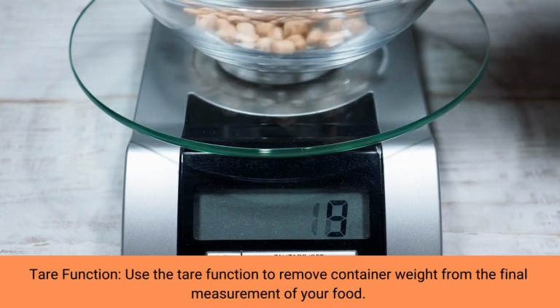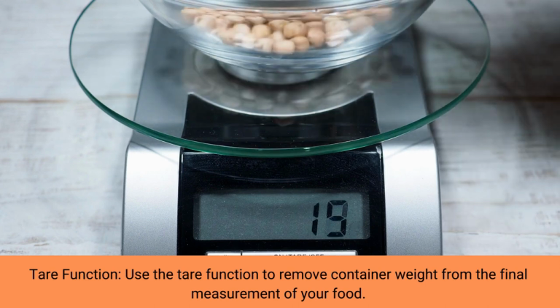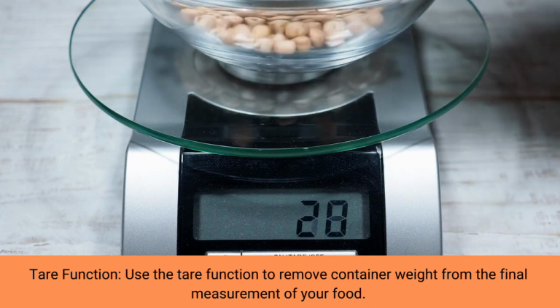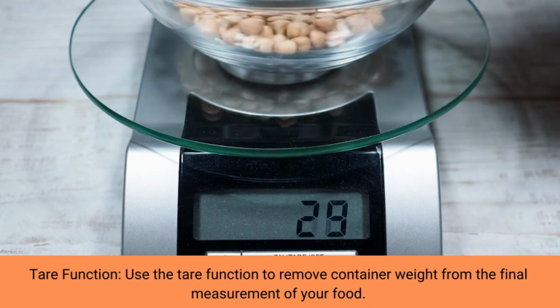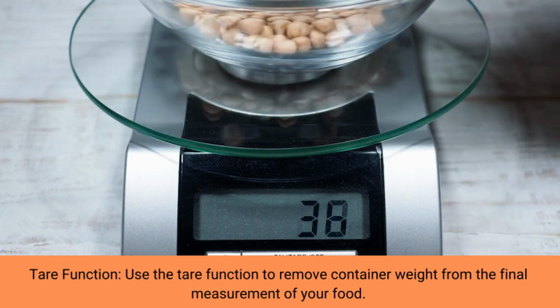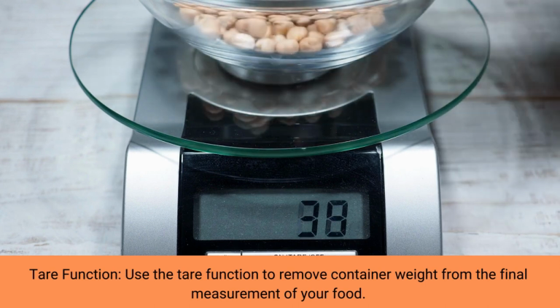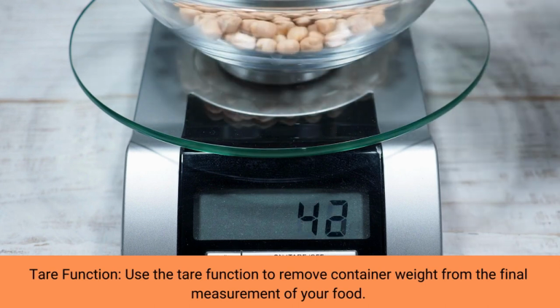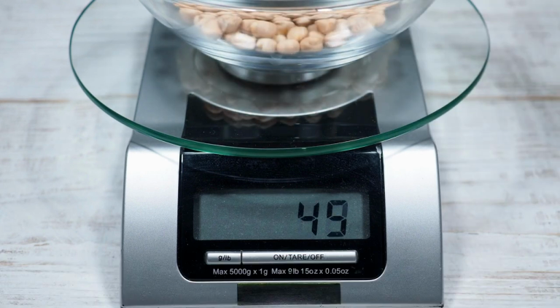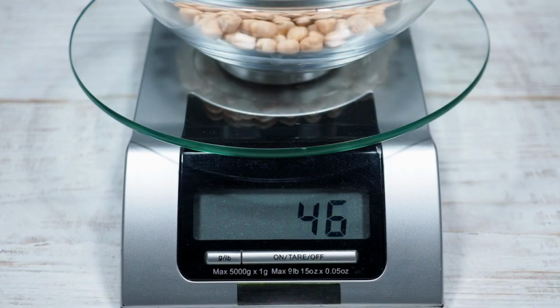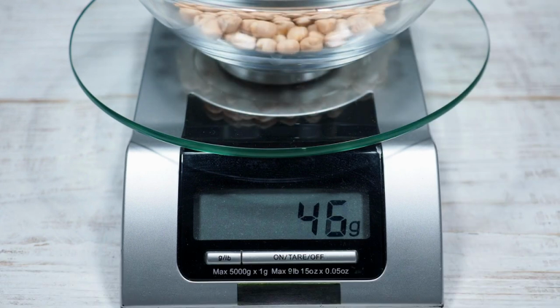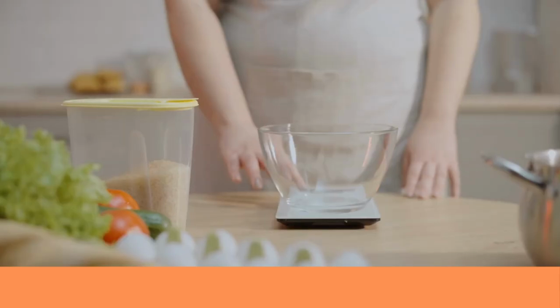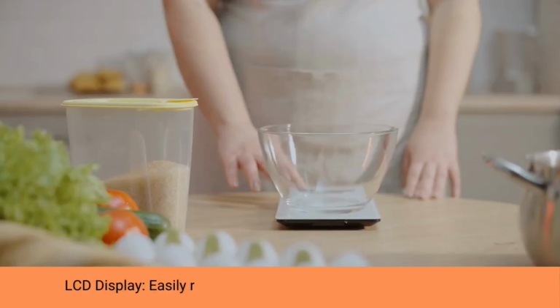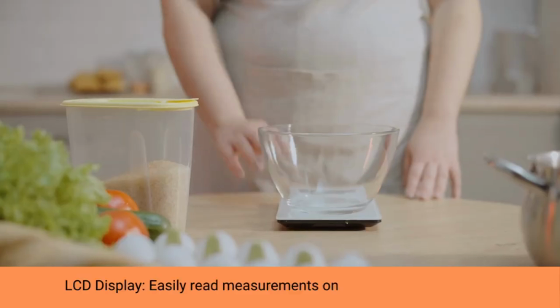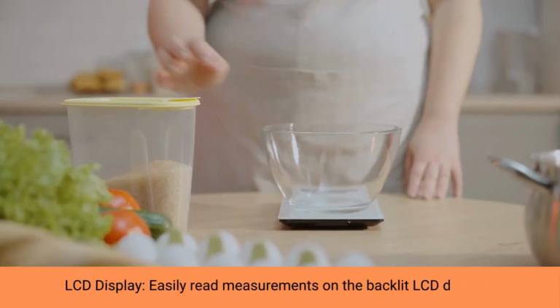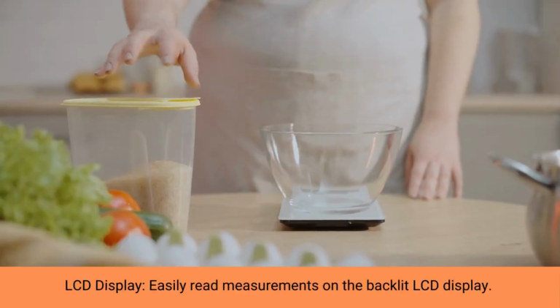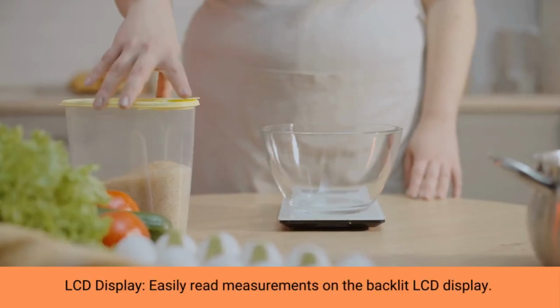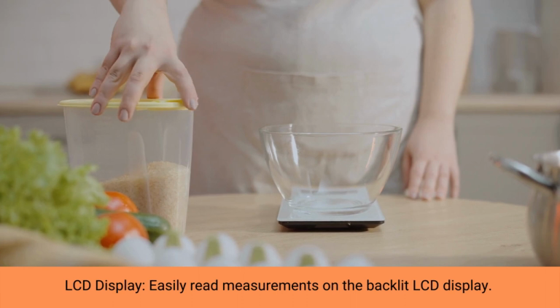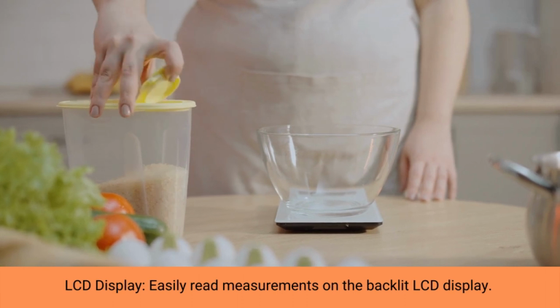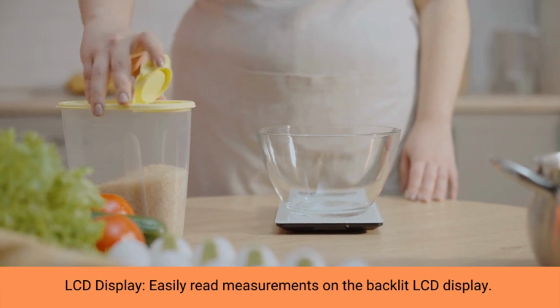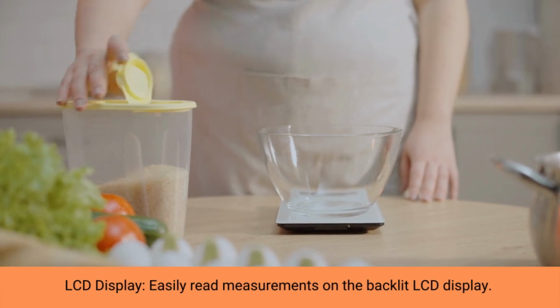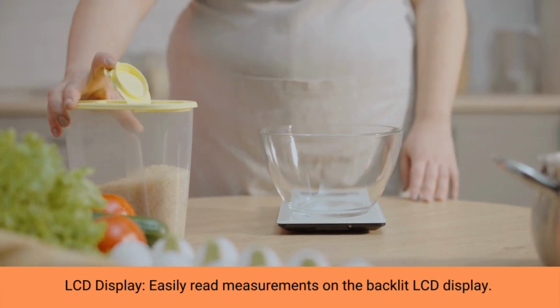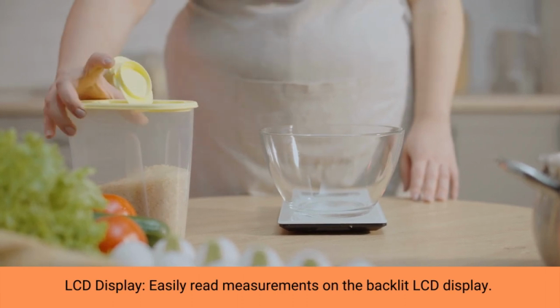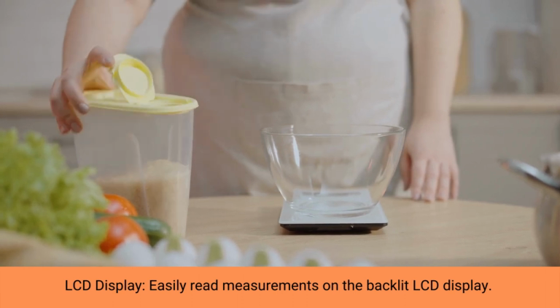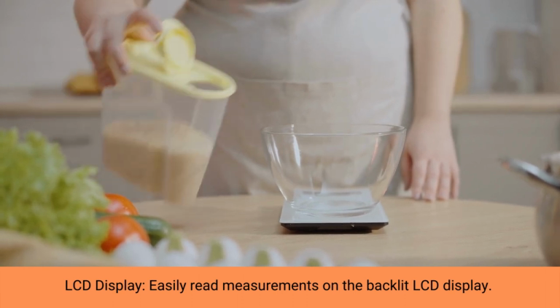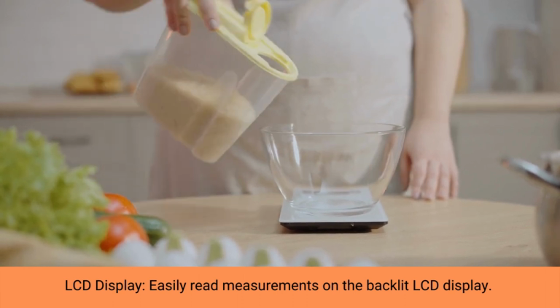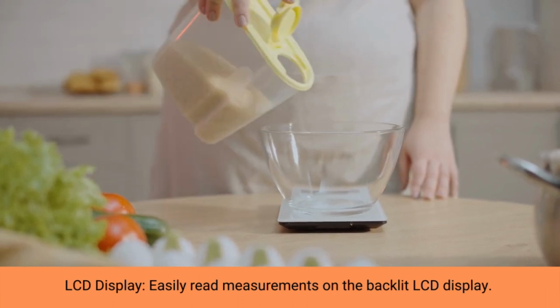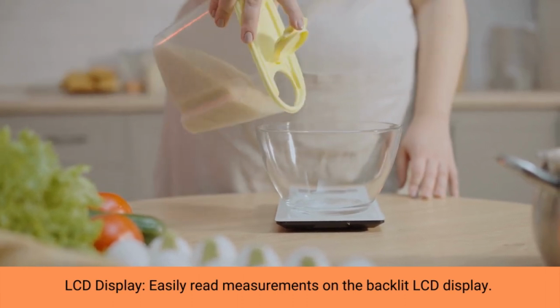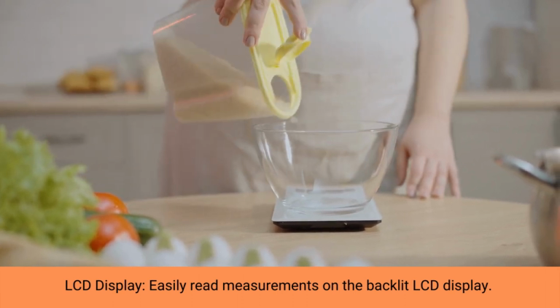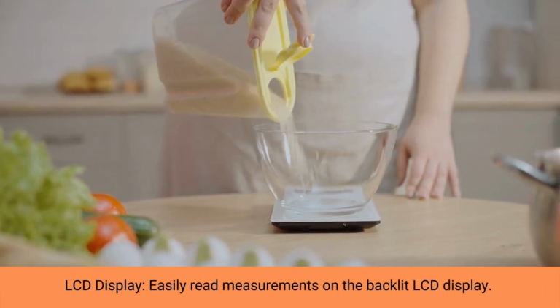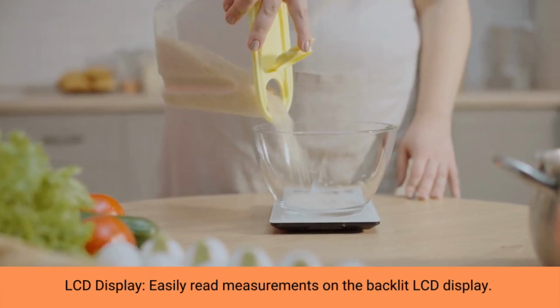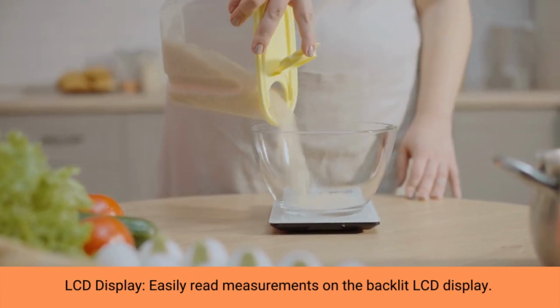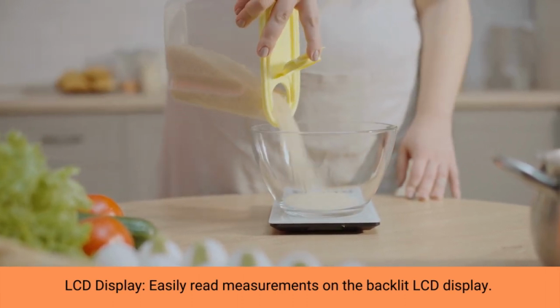This digital scale measures in precise increments of 0.05 ounces or 1 gram, to accurately weigh your items.